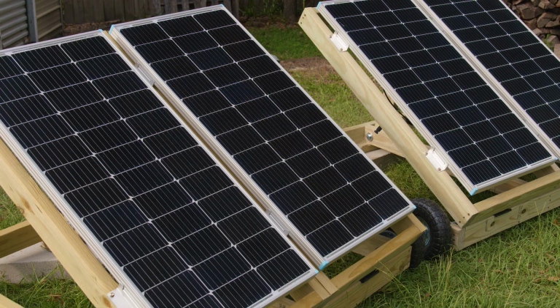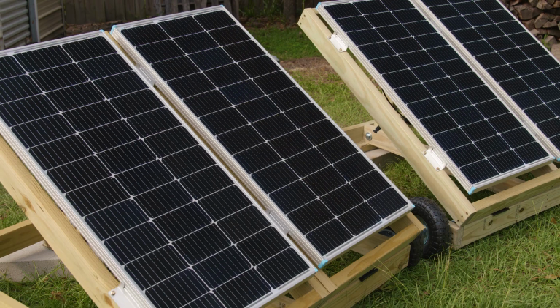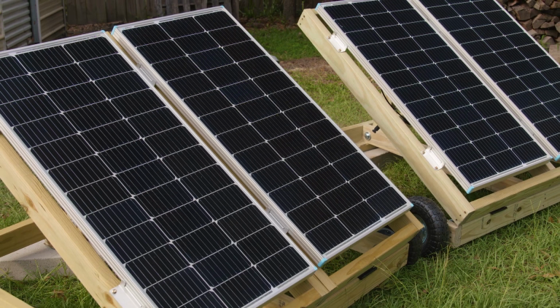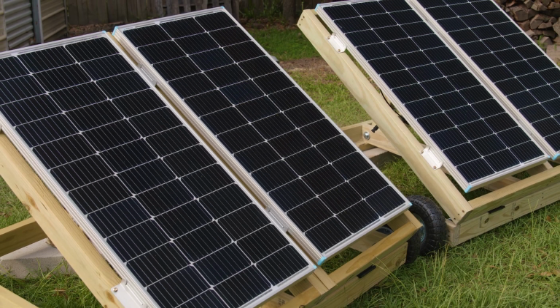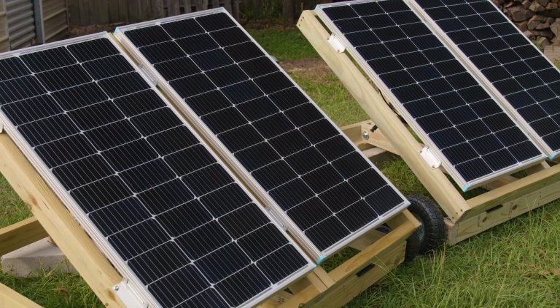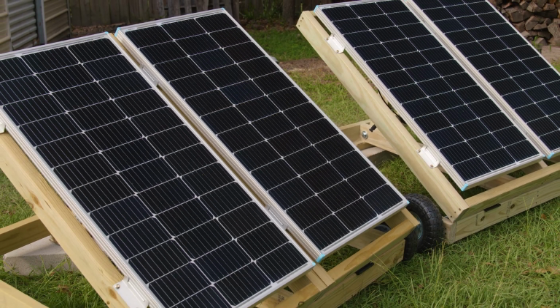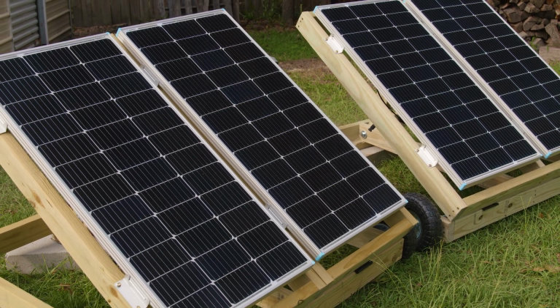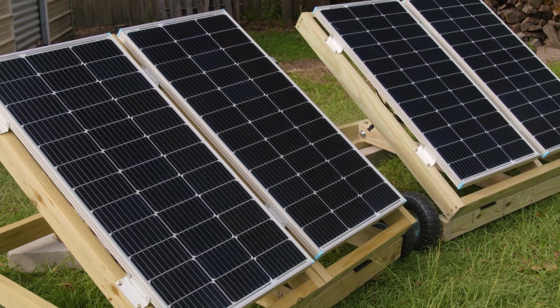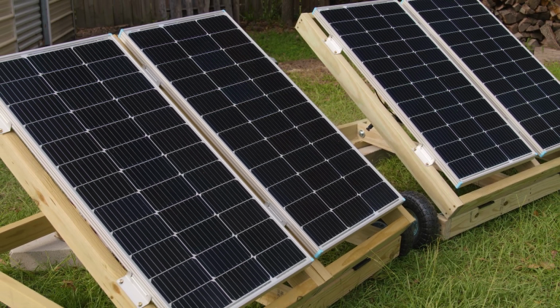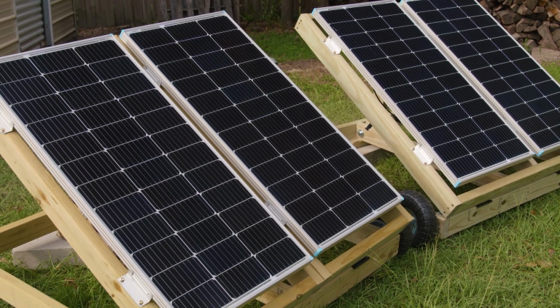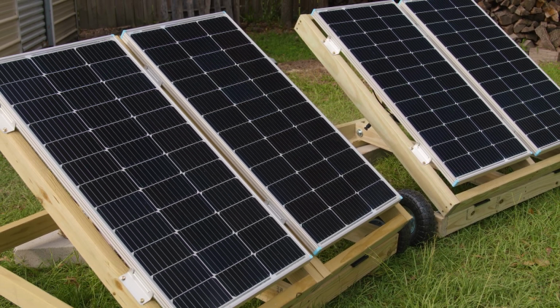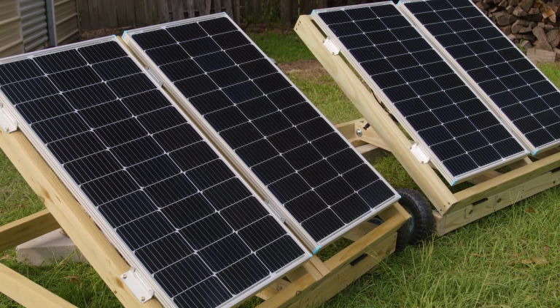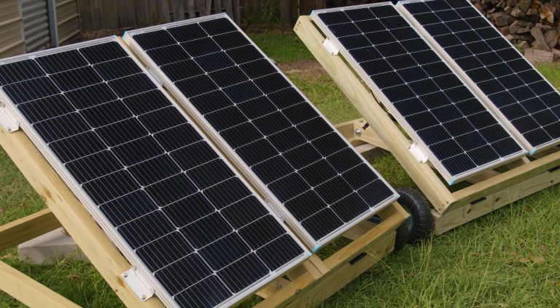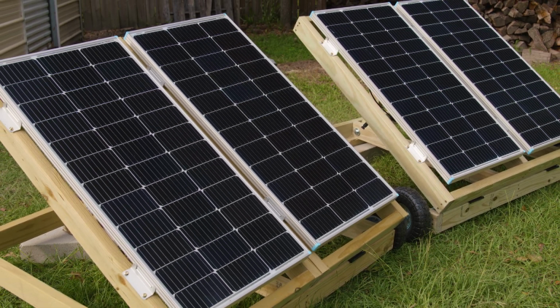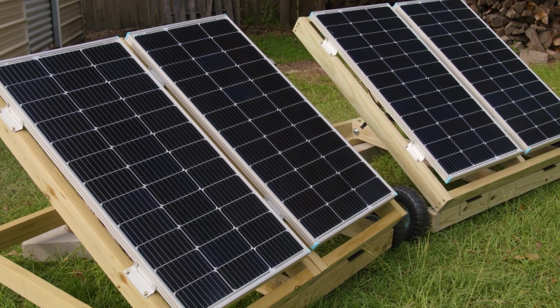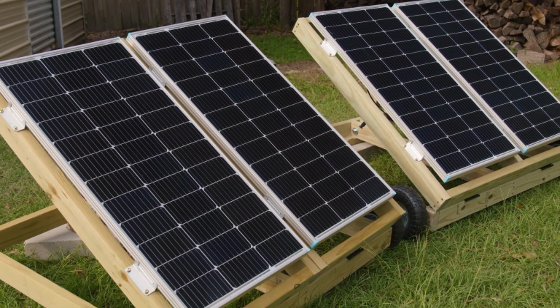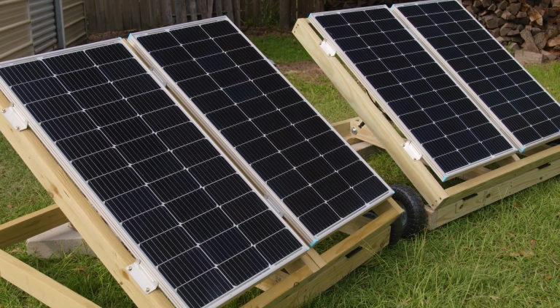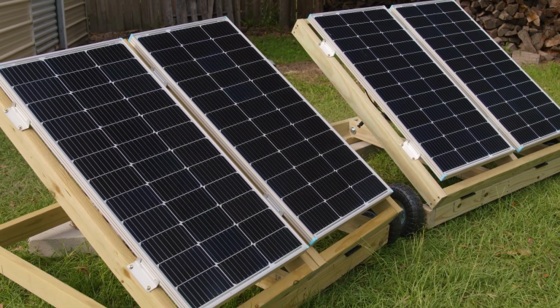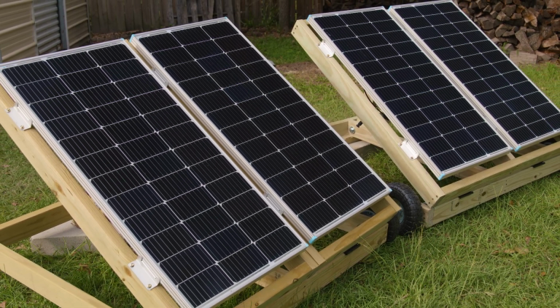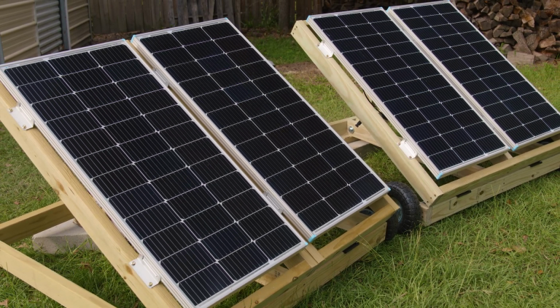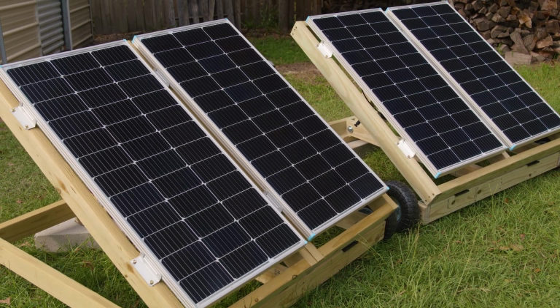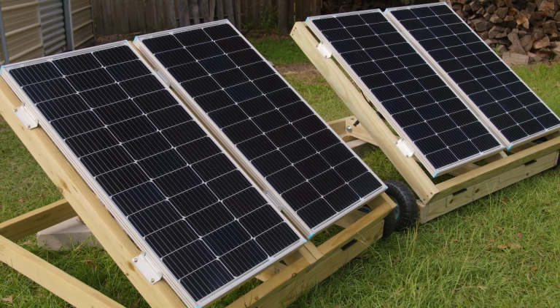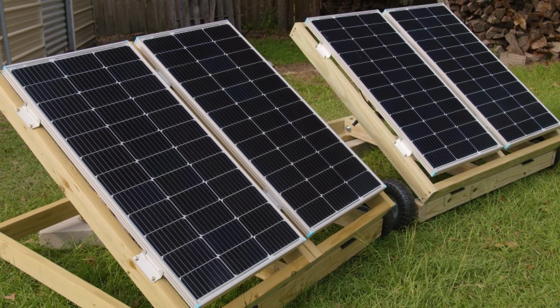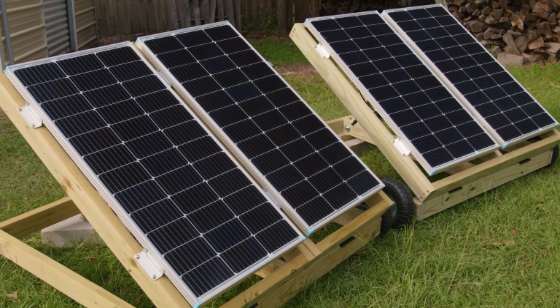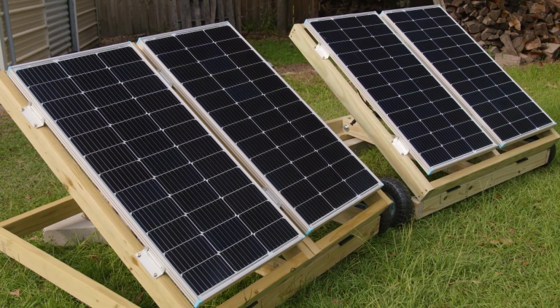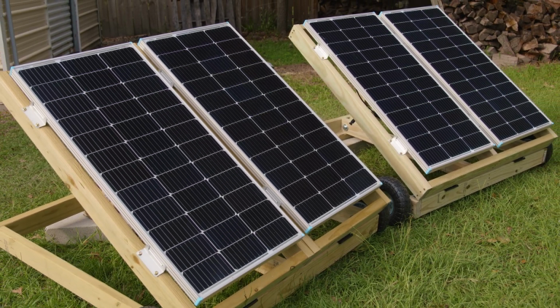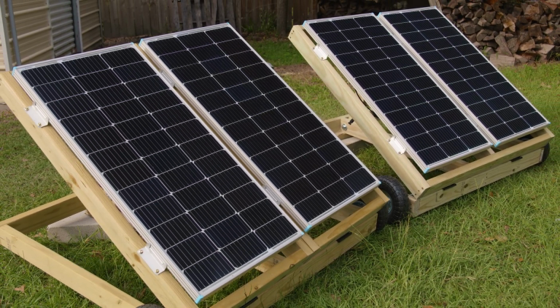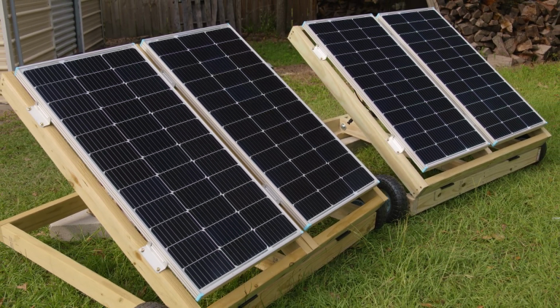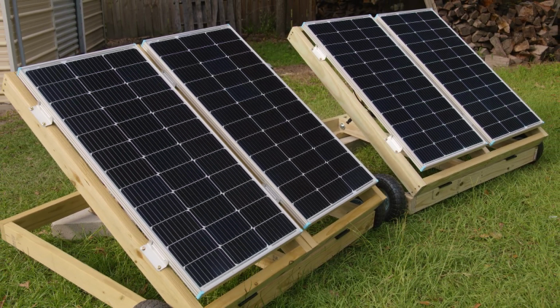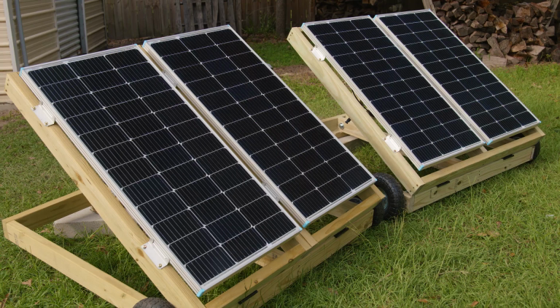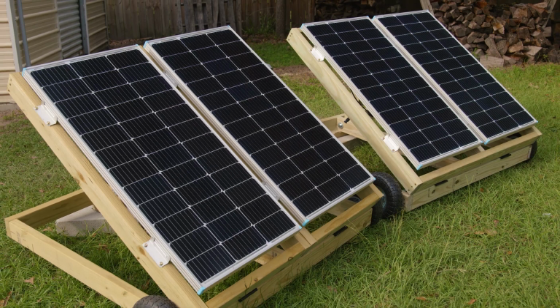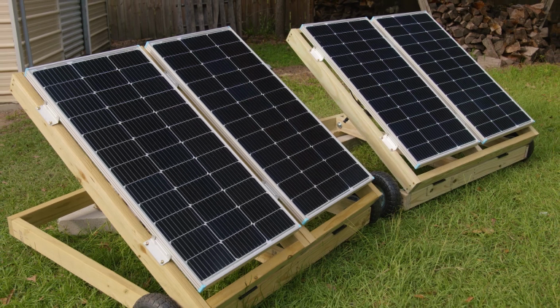In today's video we're taking a look at how to add solar panels to your existing system in parallel — easy and simple, so easy anyone could do it.